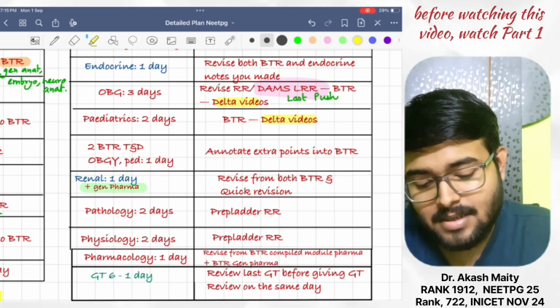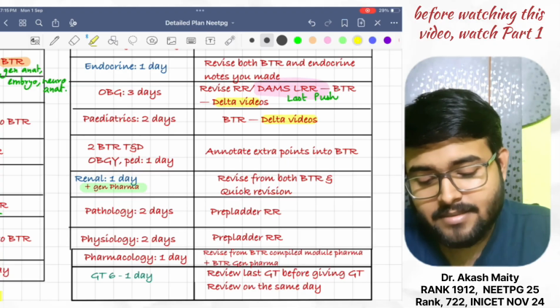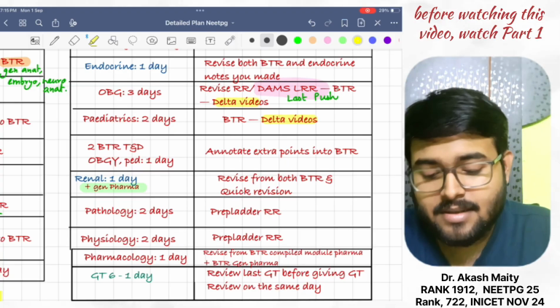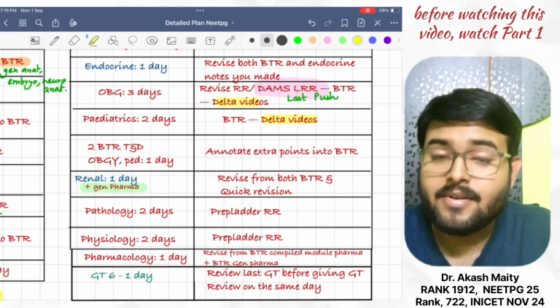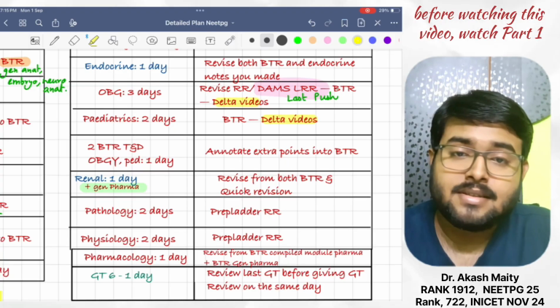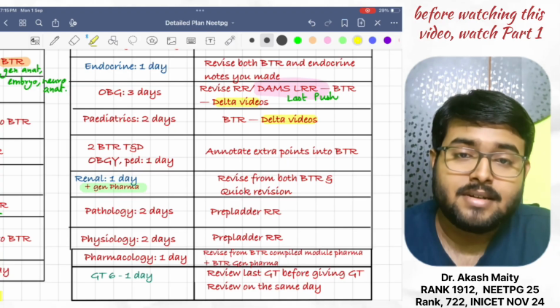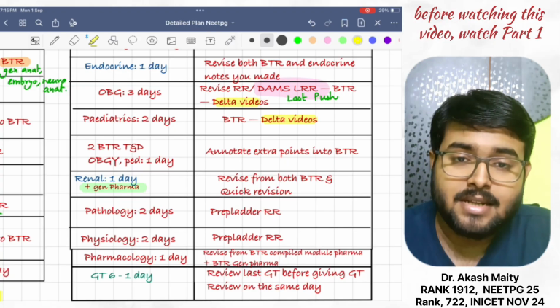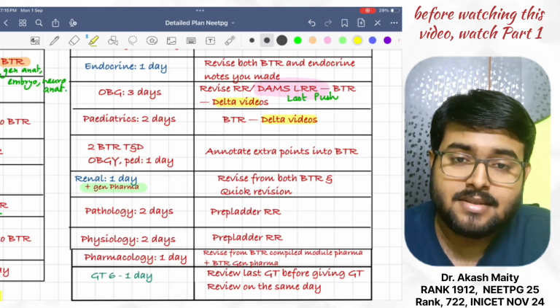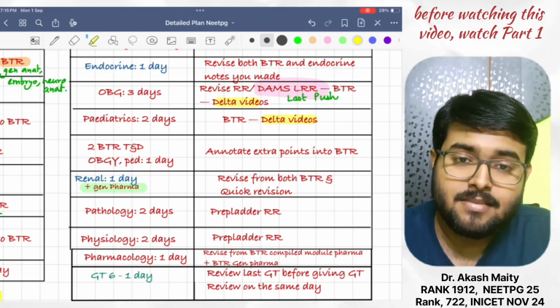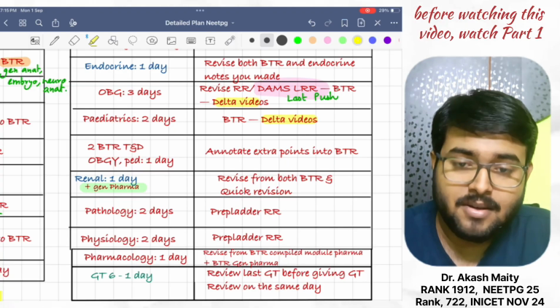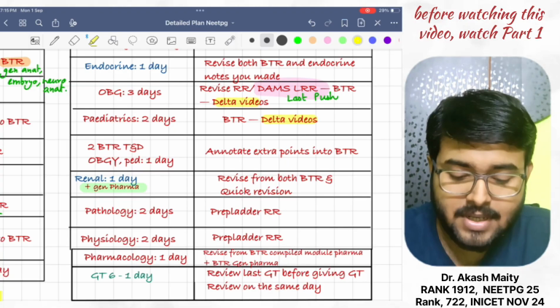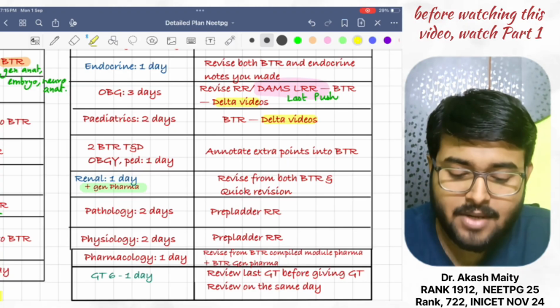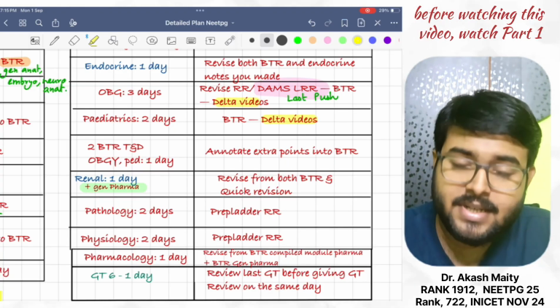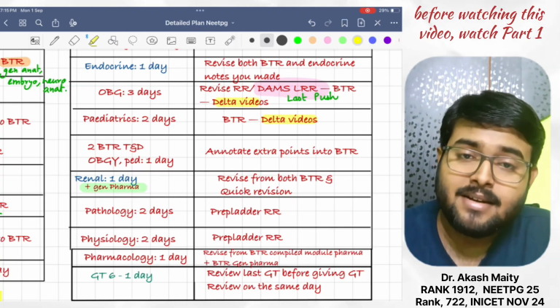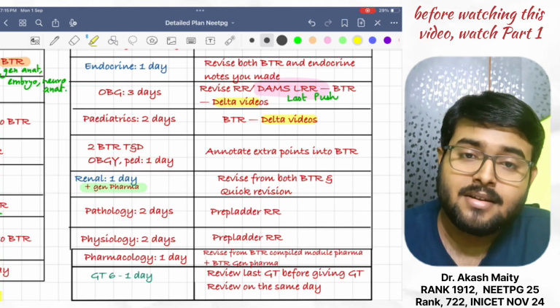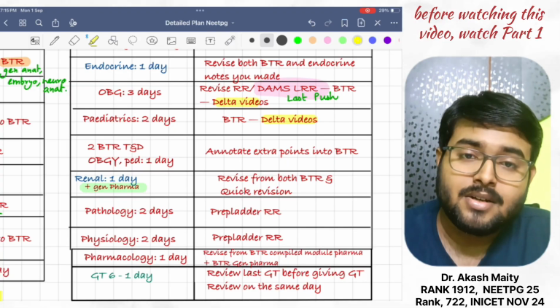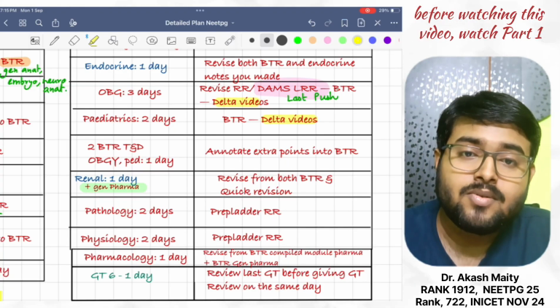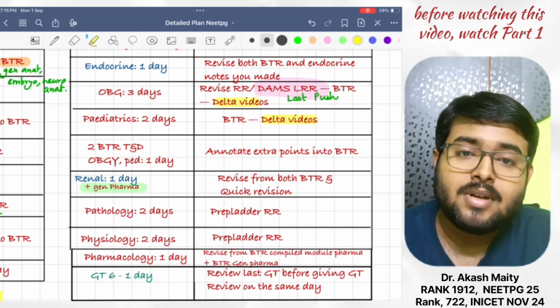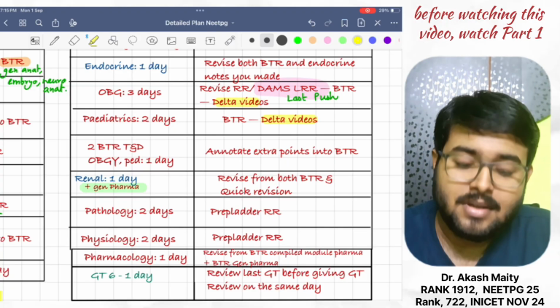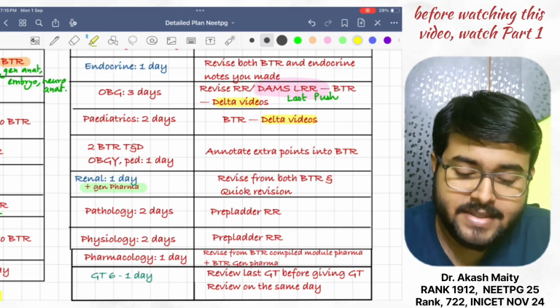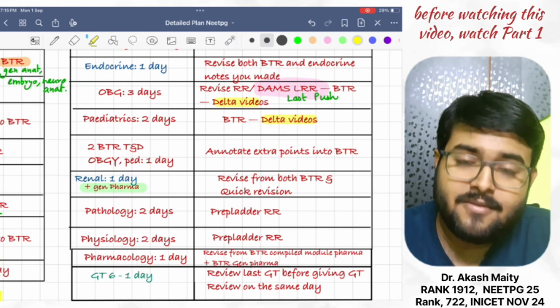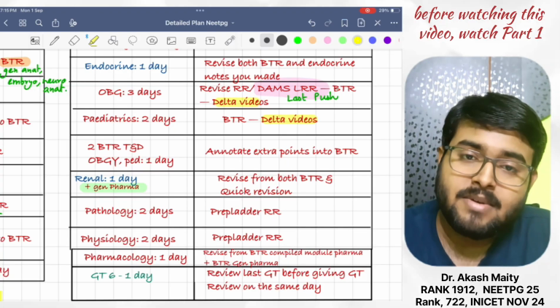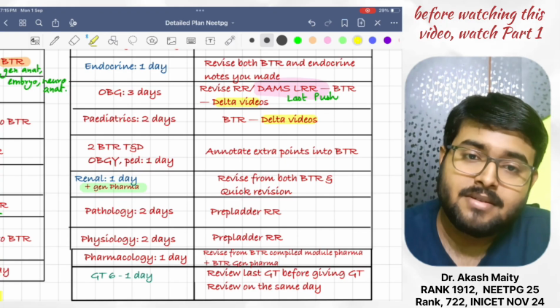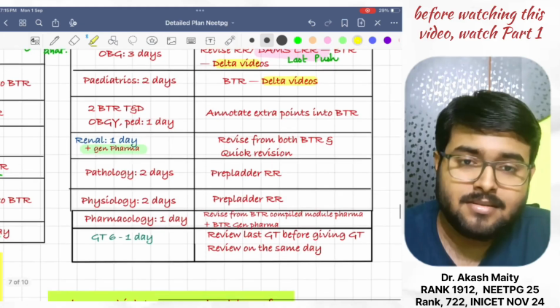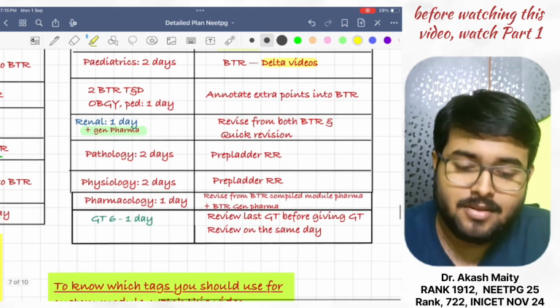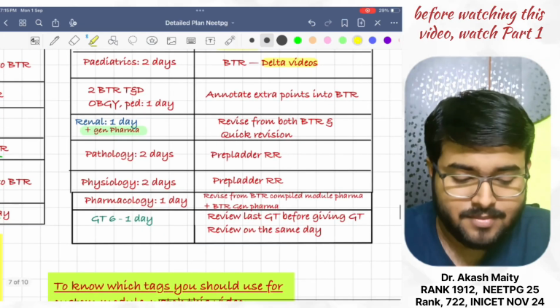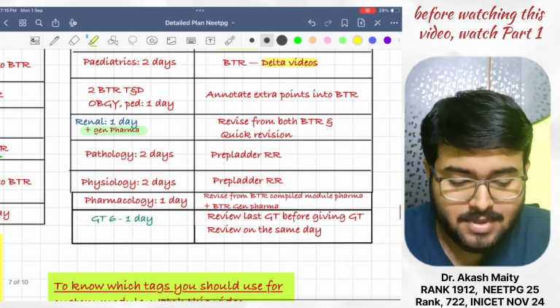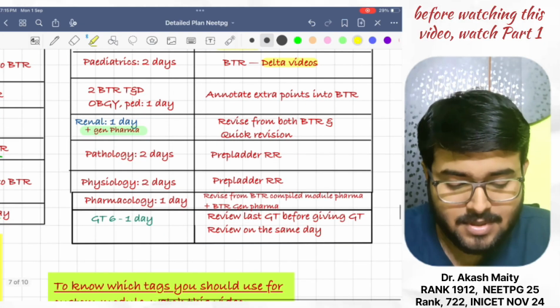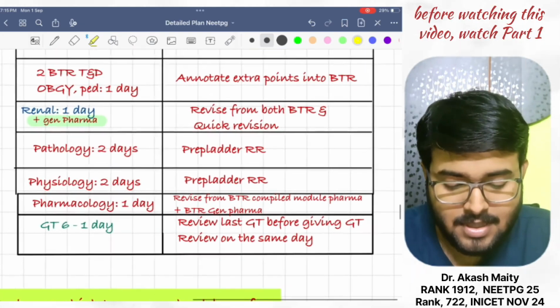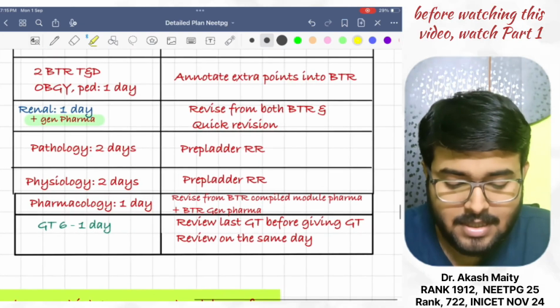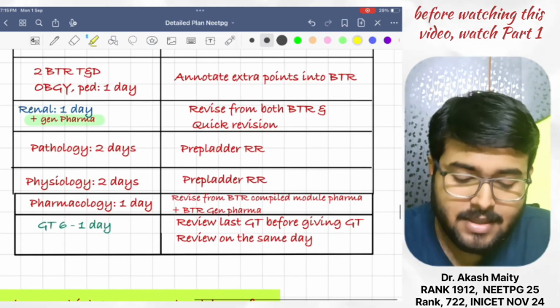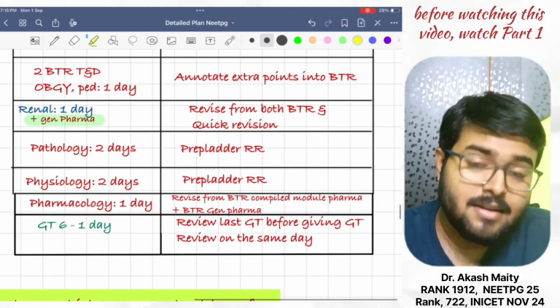Then, revise the renal system in one day. Annotate that. Do general pharma revision also.